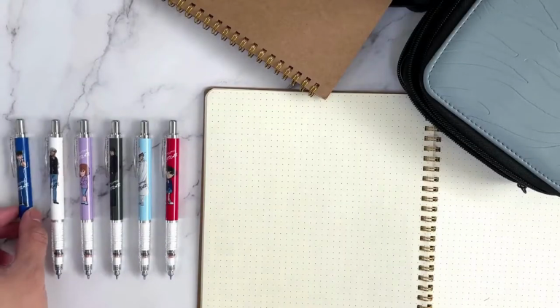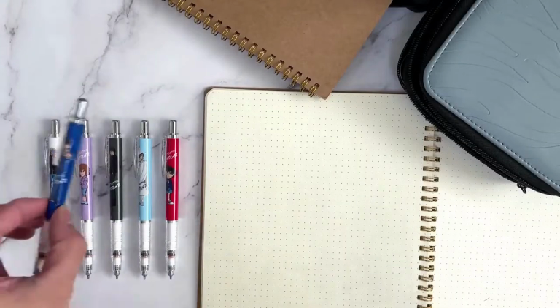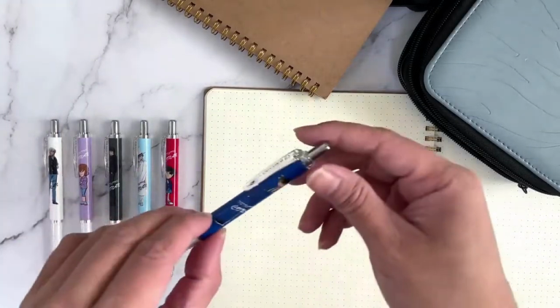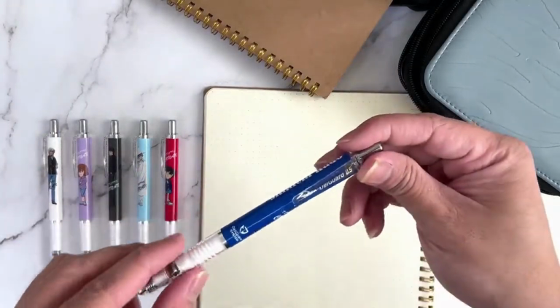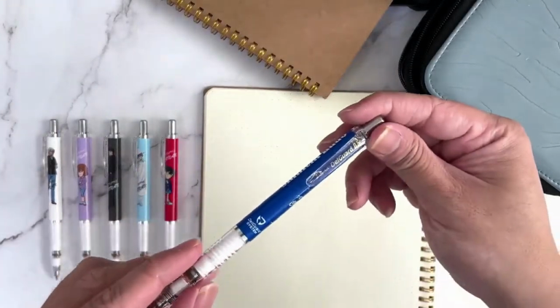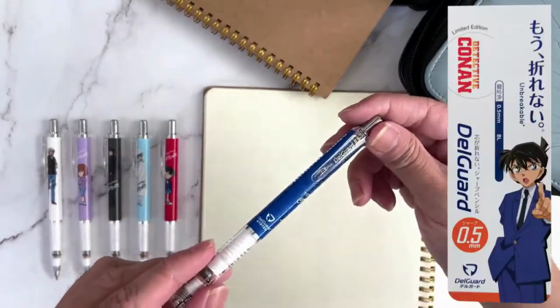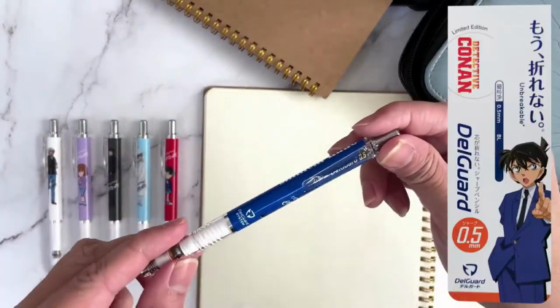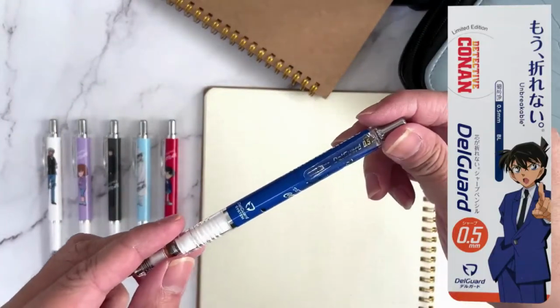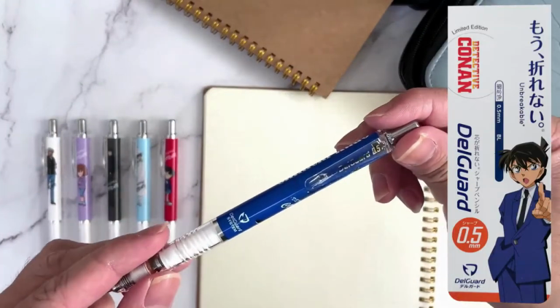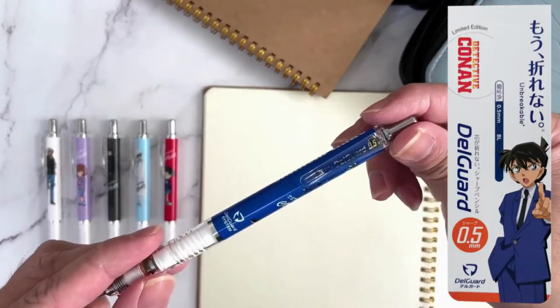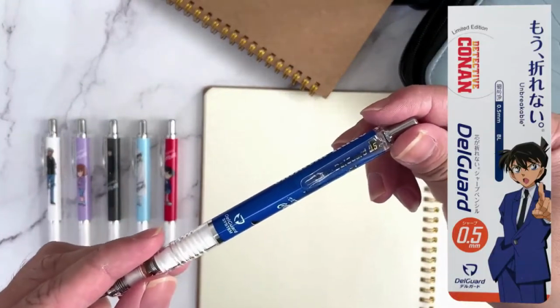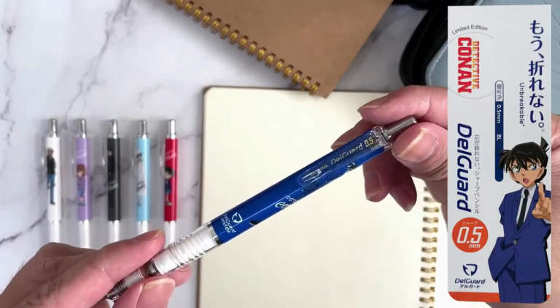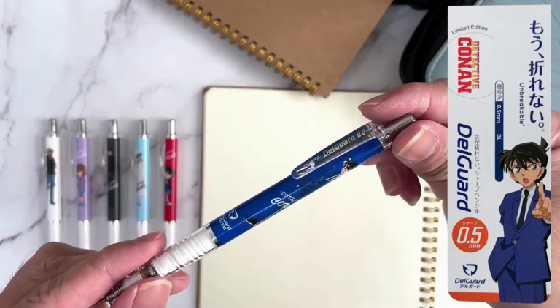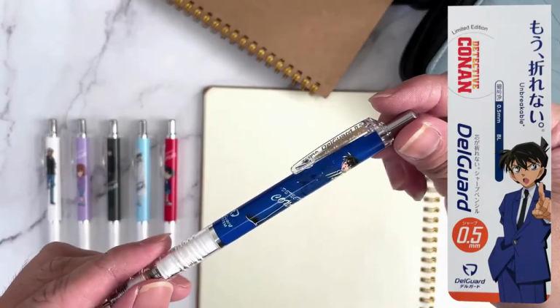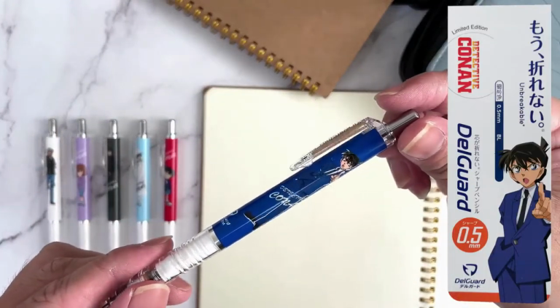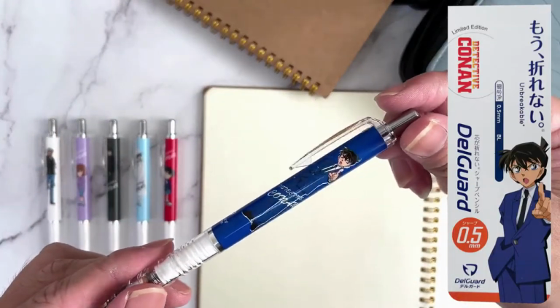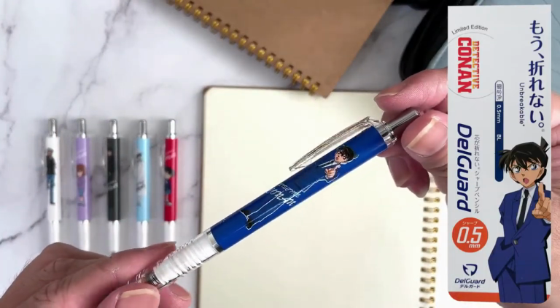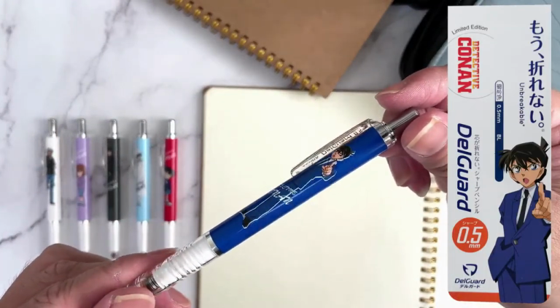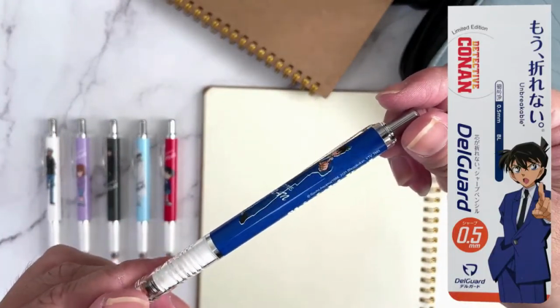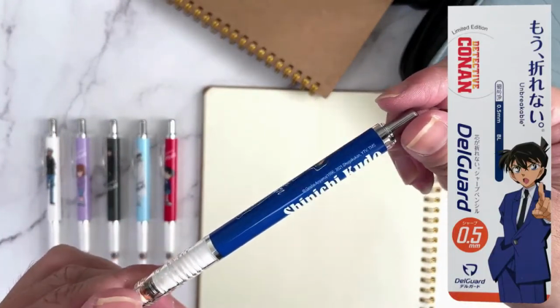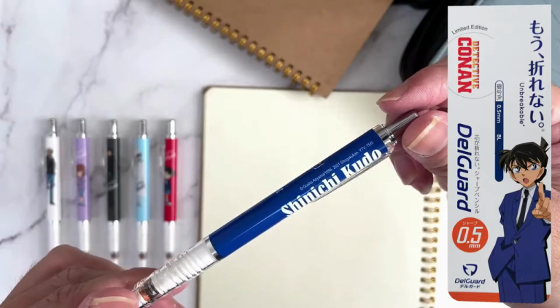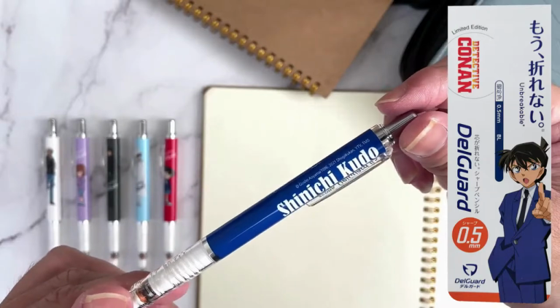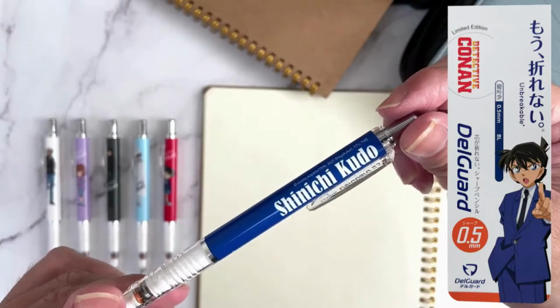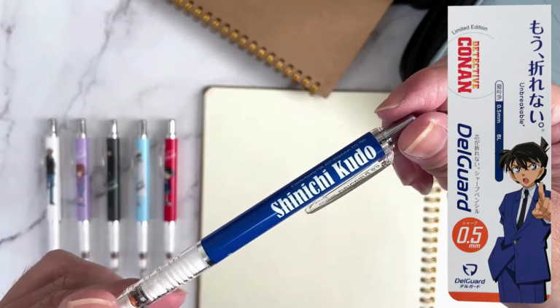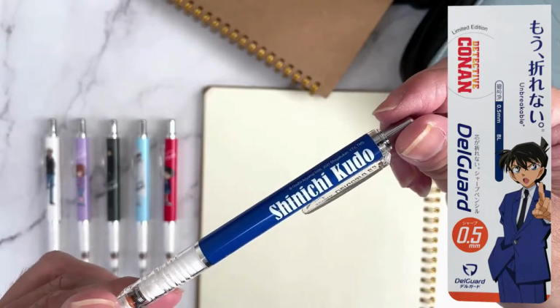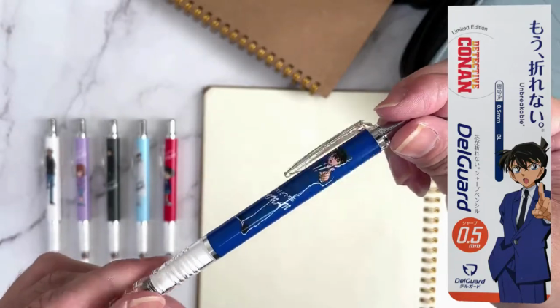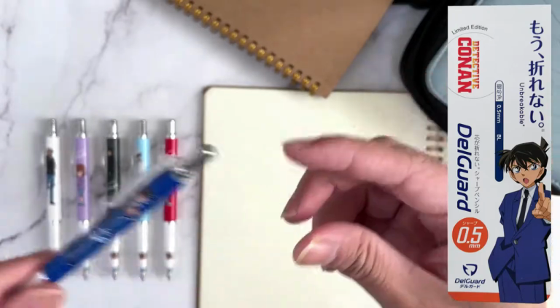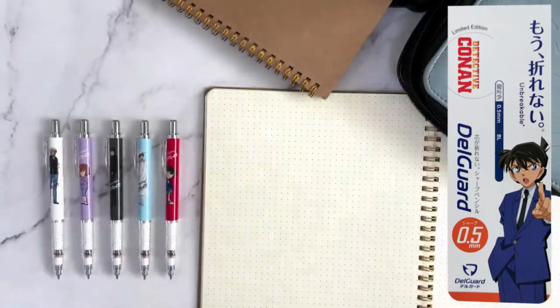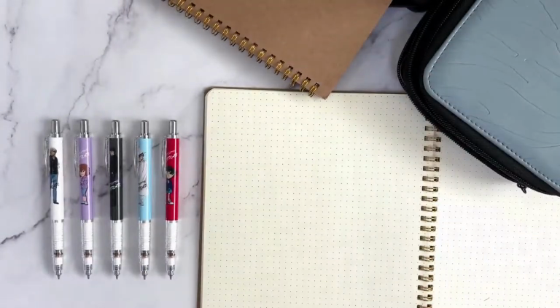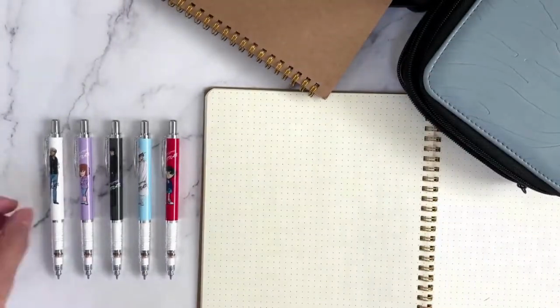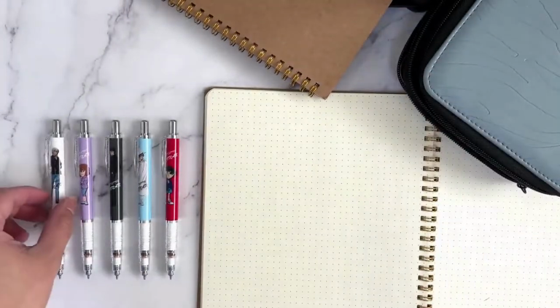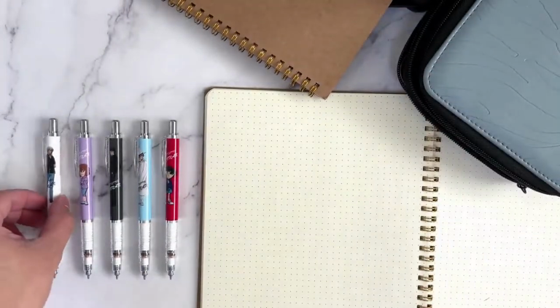Here is how the famous characters of the Conan animation were imprinted on the body barrel.